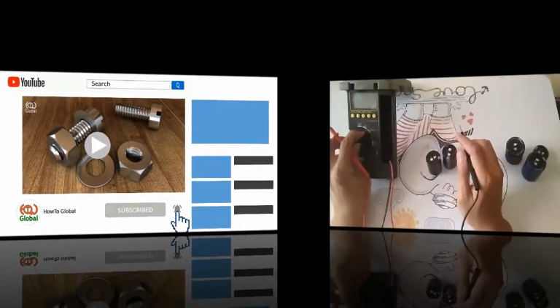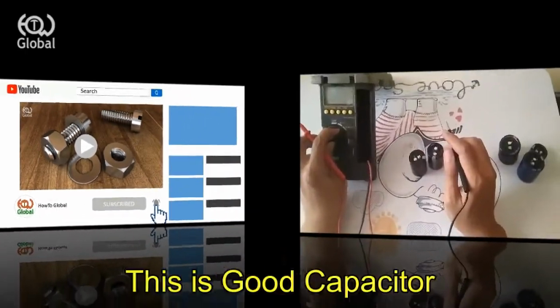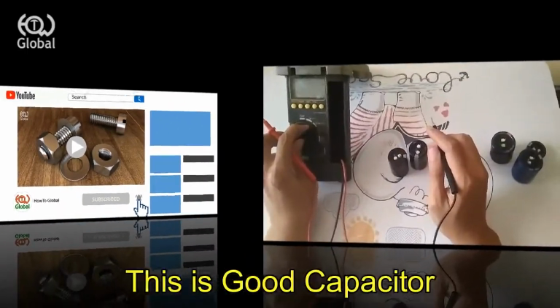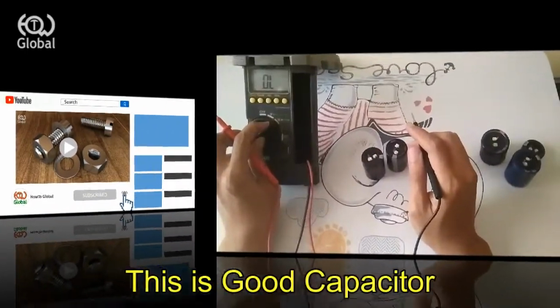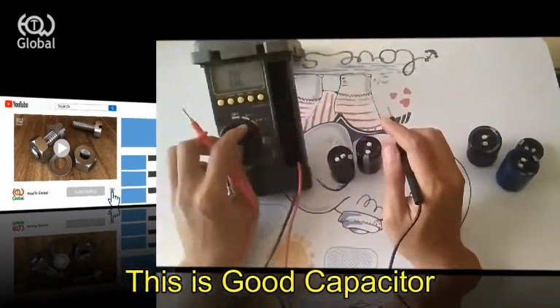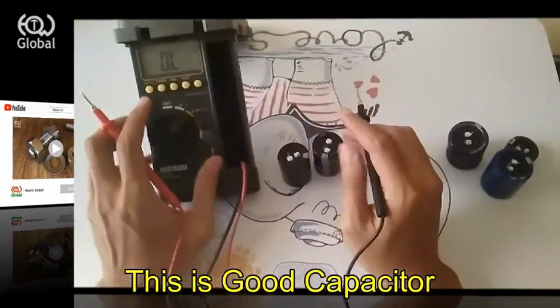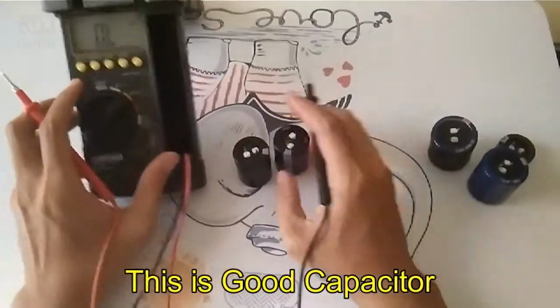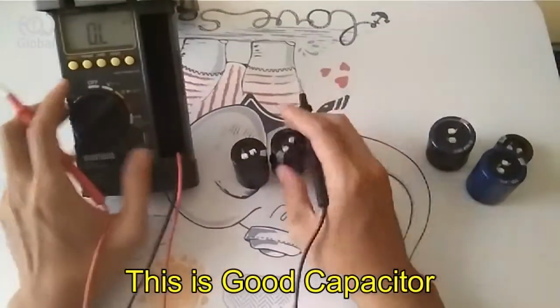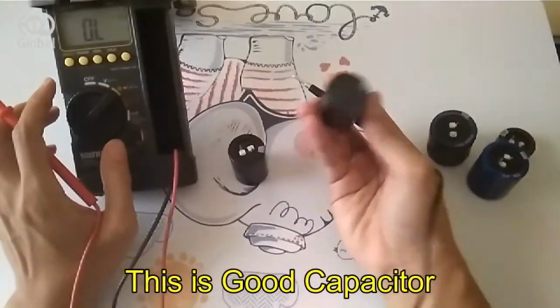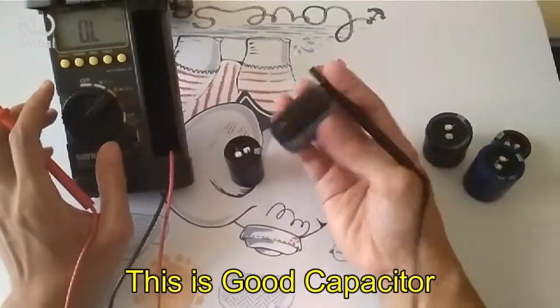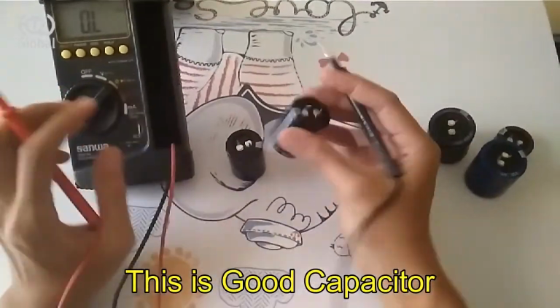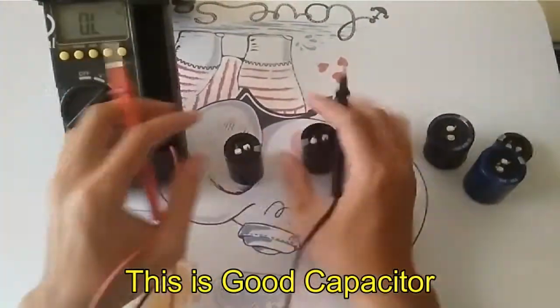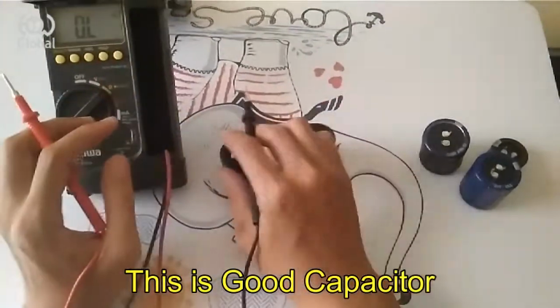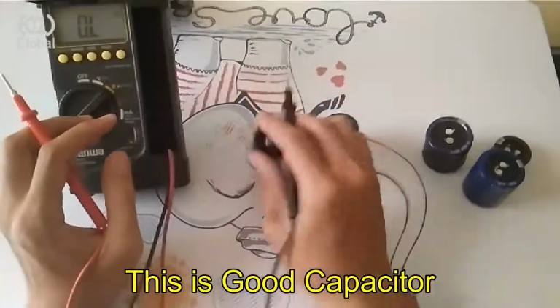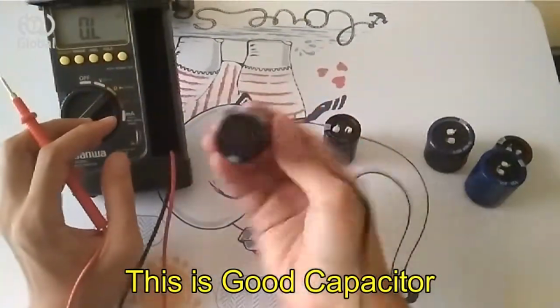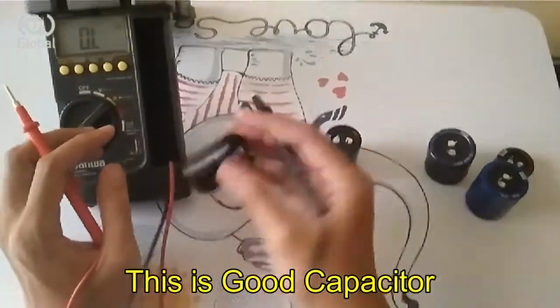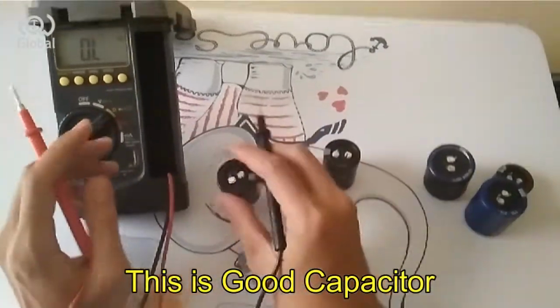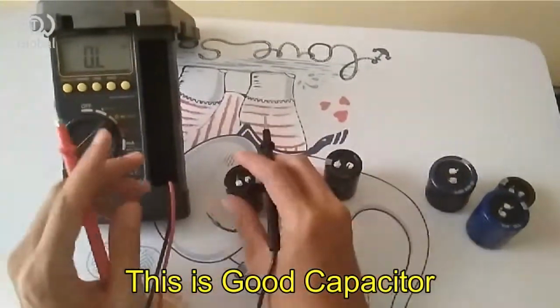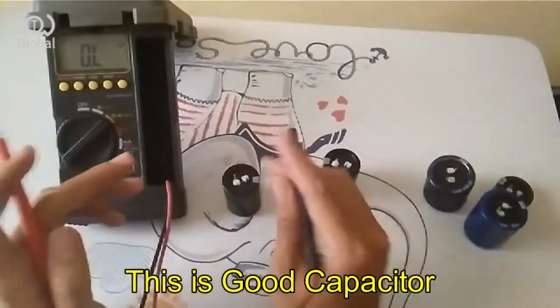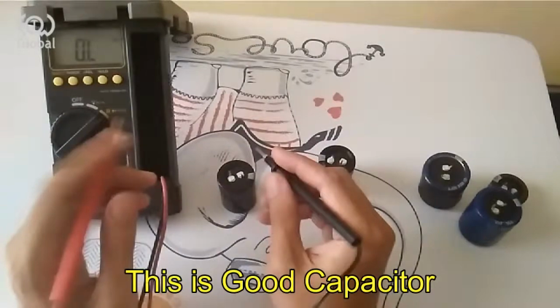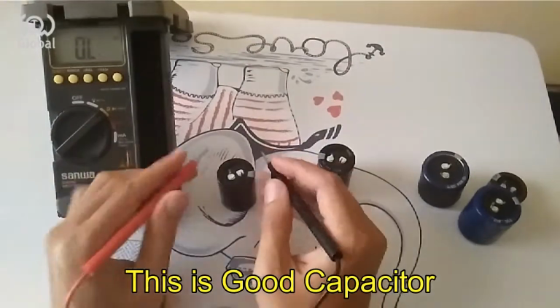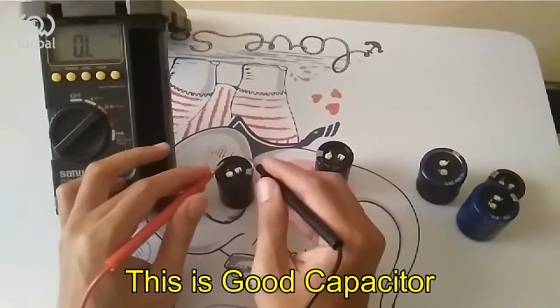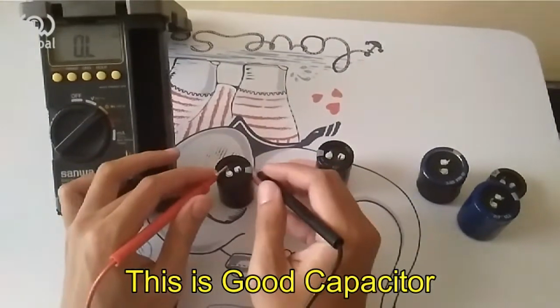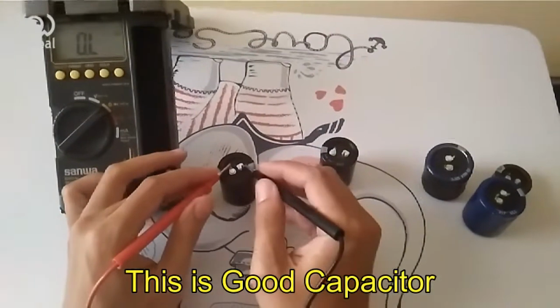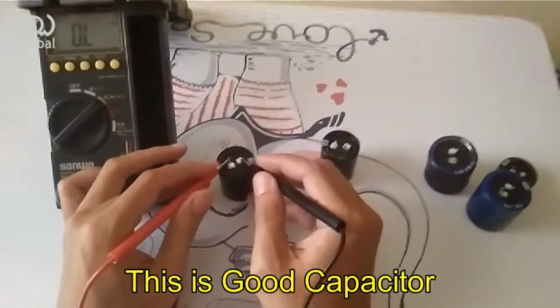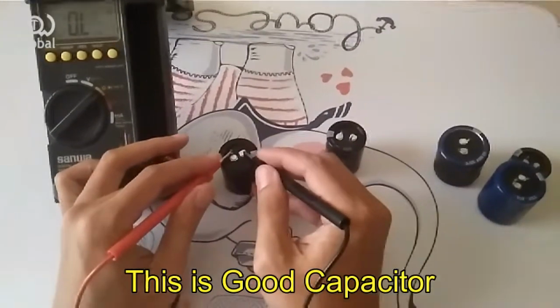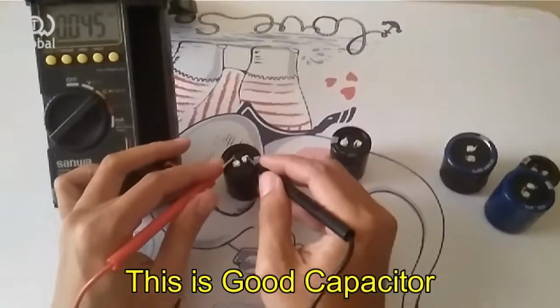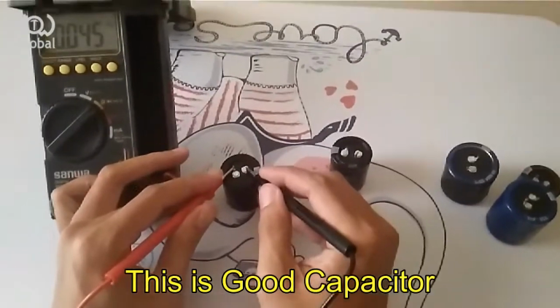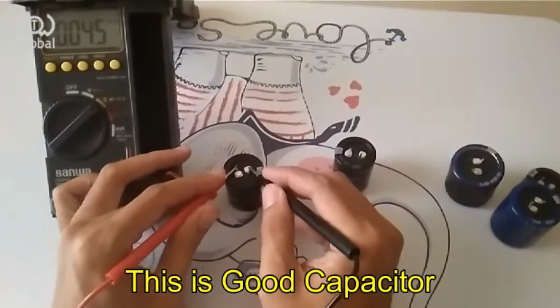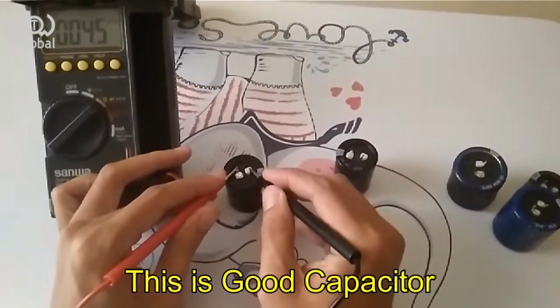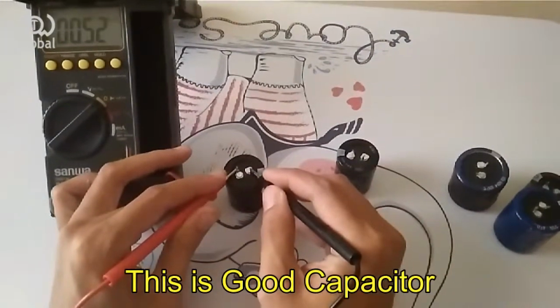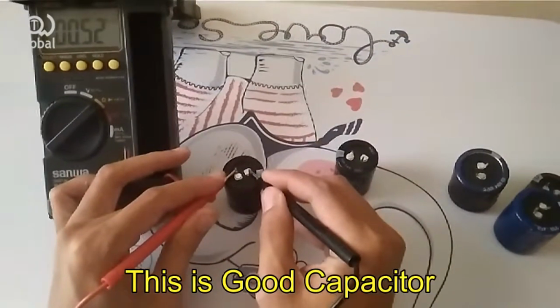First, we set the multimeter at the ohm position. We will compare the good capacitor with the broken capacitor.